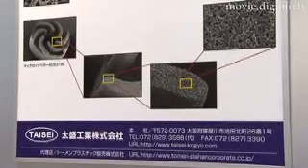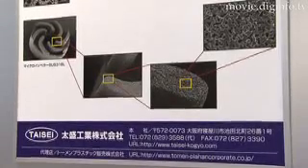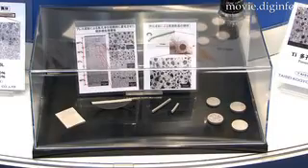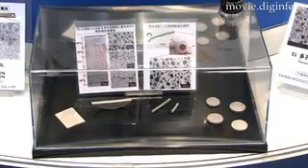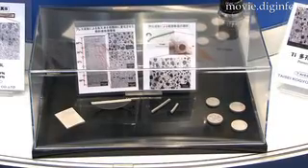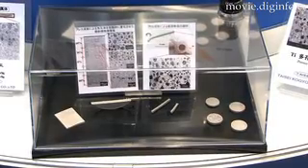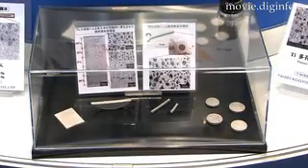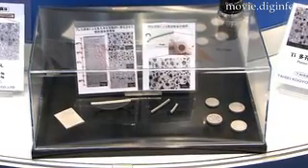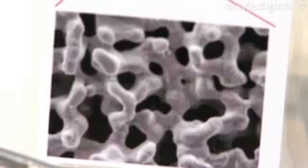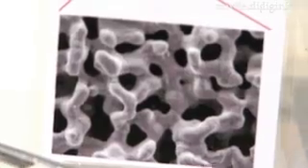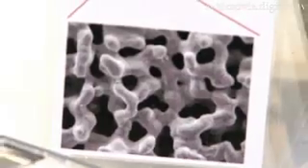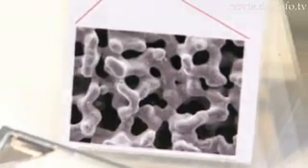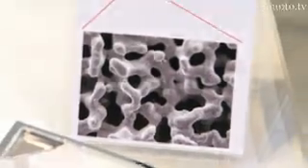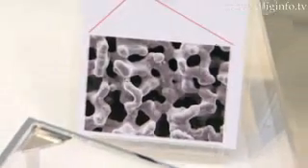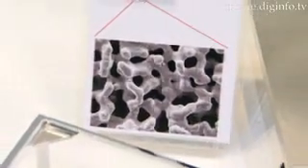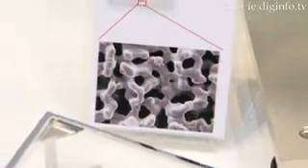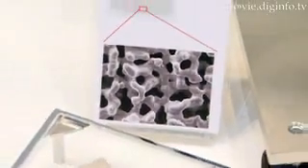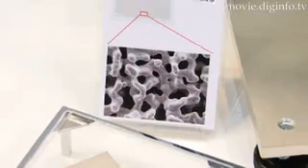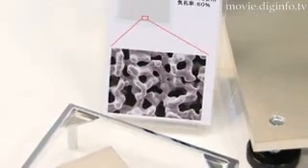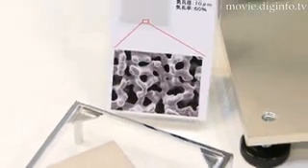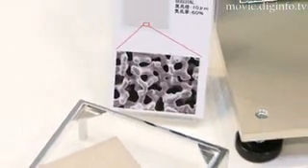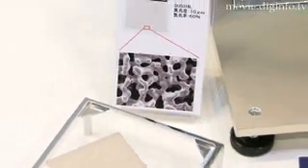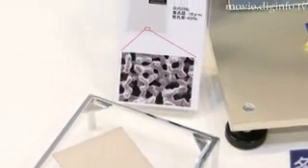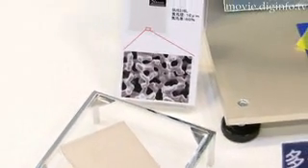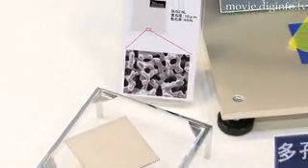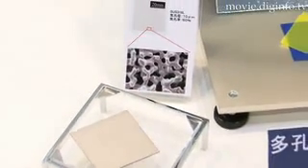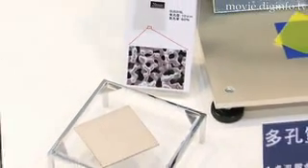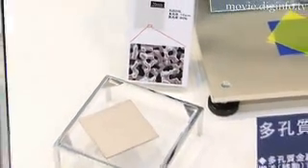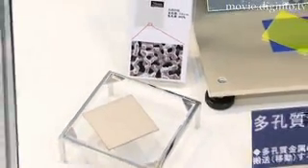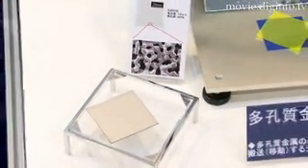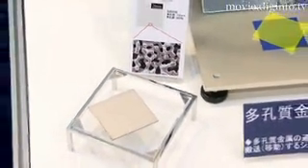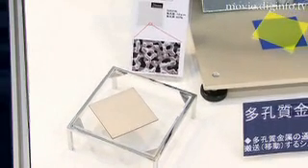In the MIM process, metal powder is mixed with space holder agents and binder elements to create the porous structure.